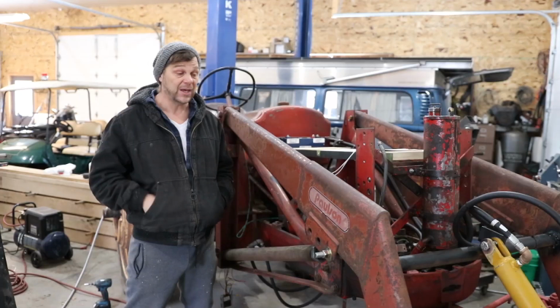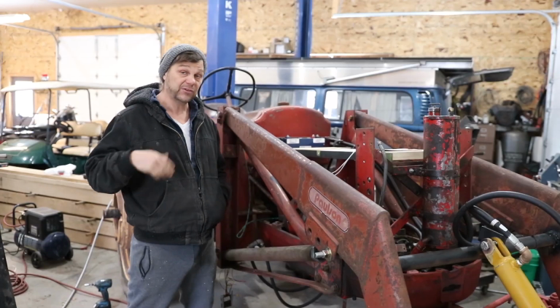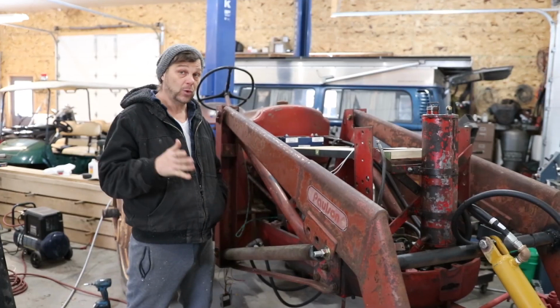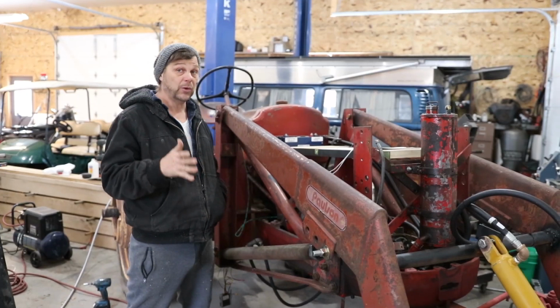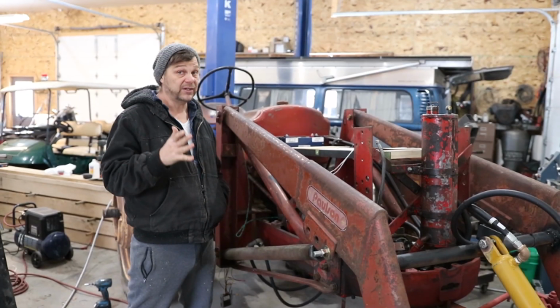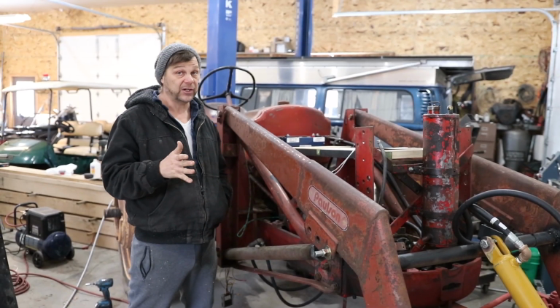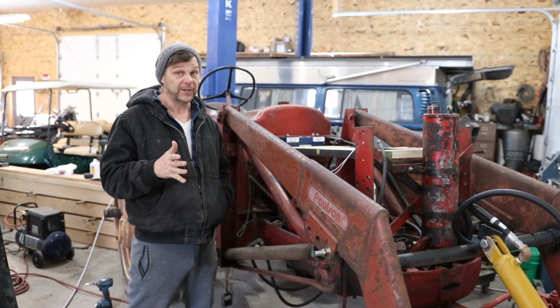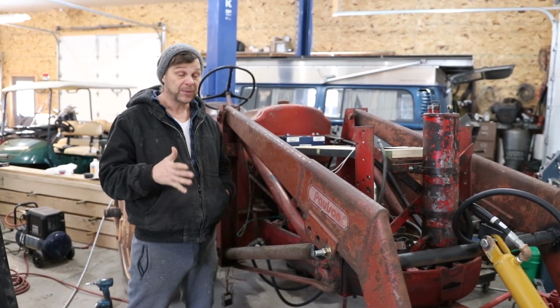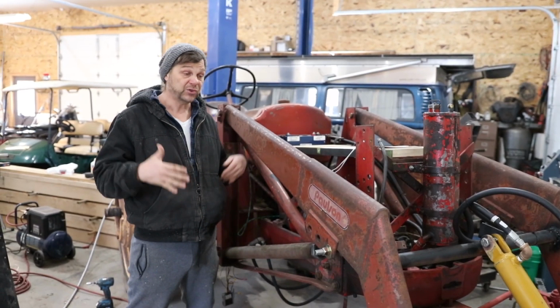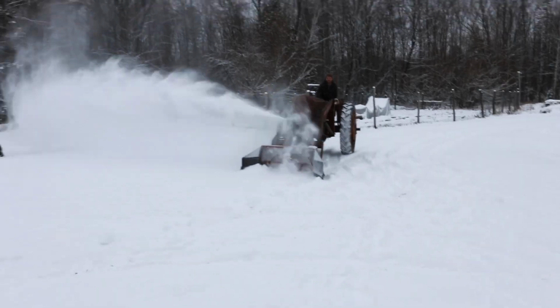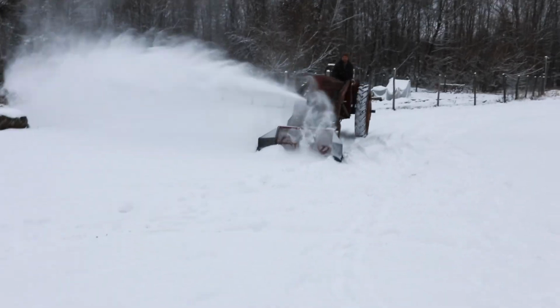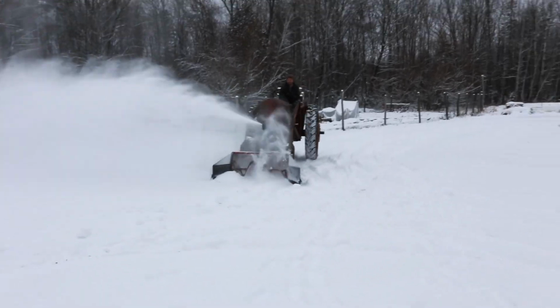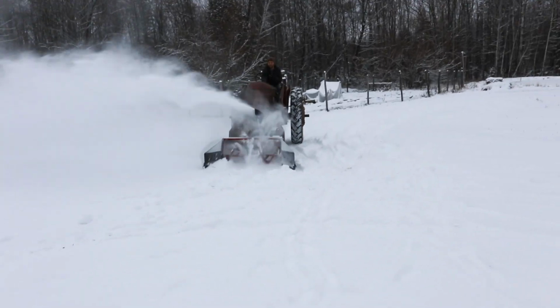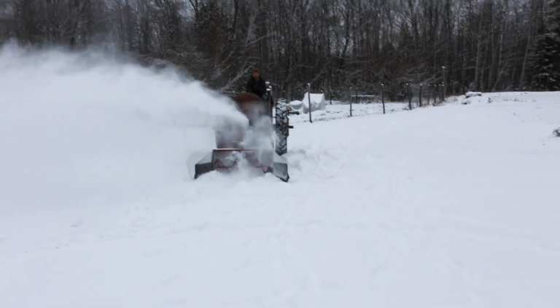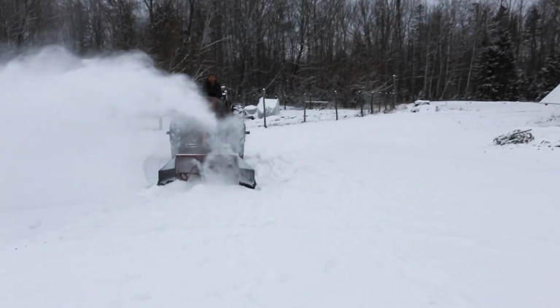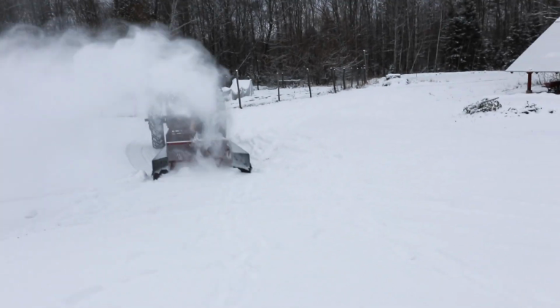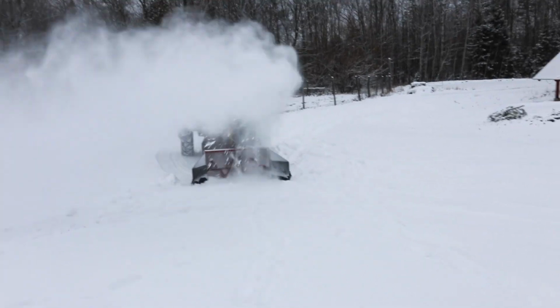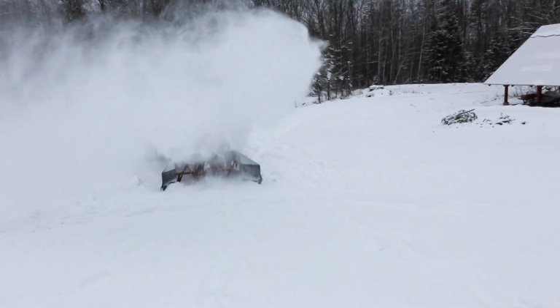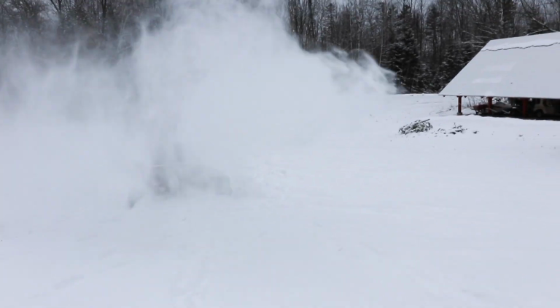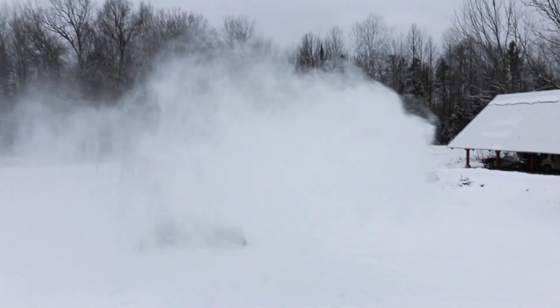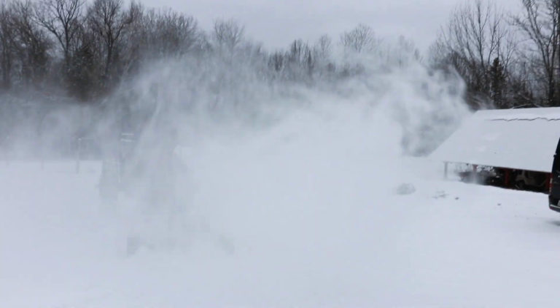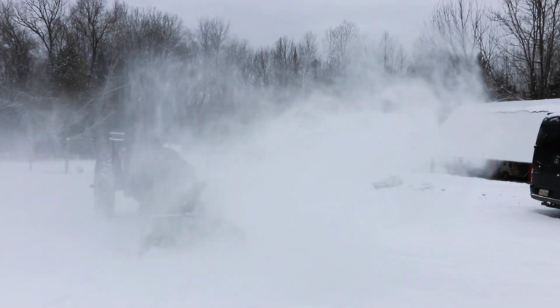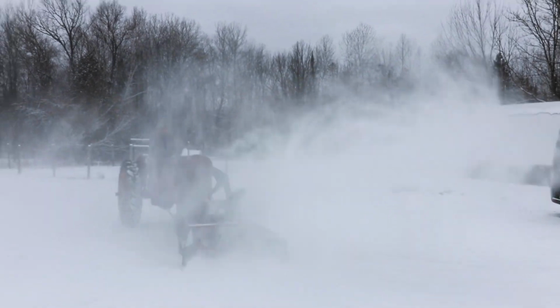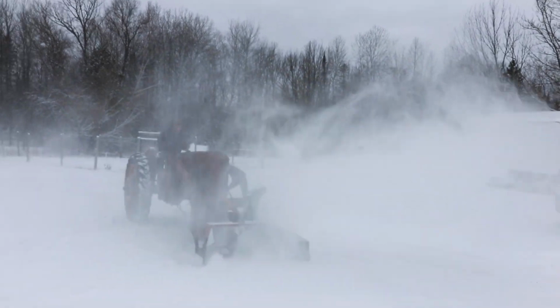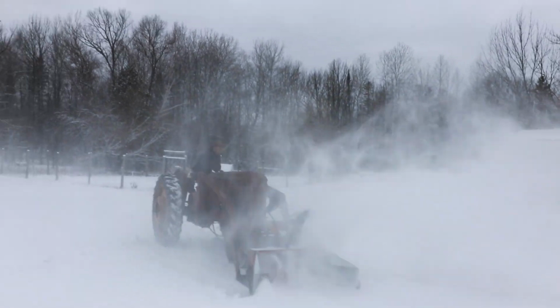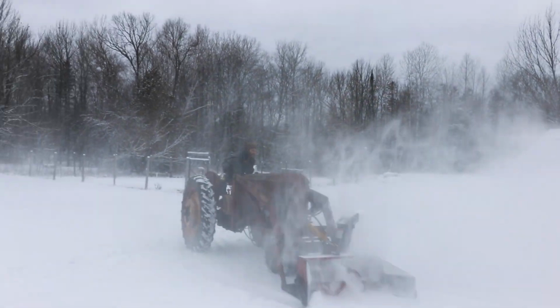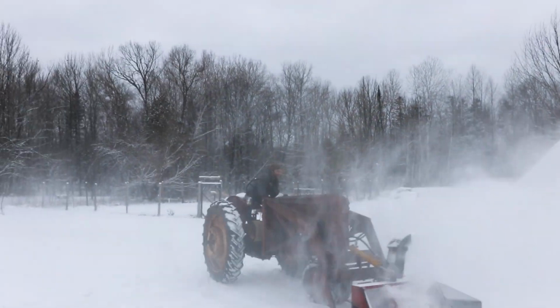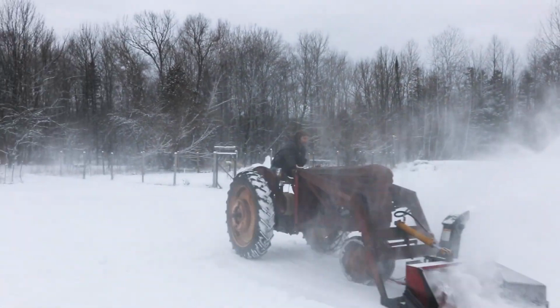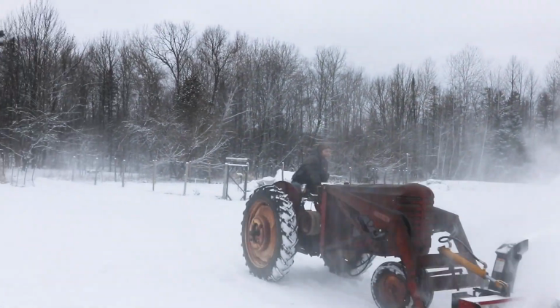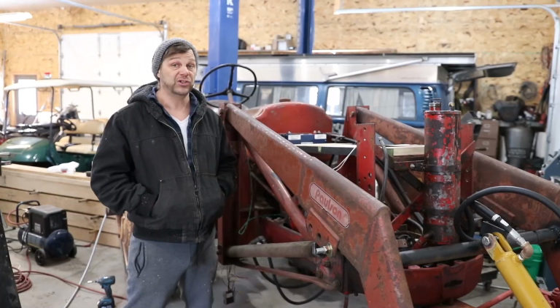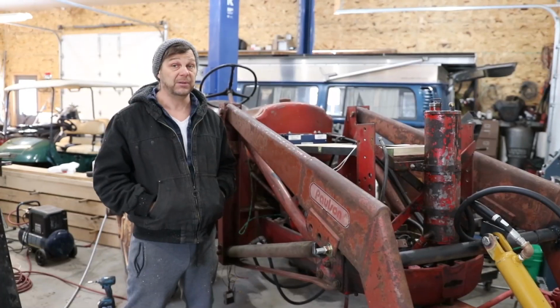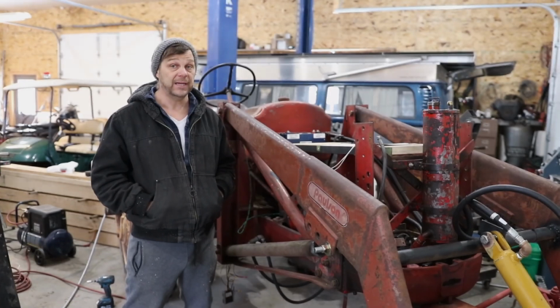We have a snowblower attachment, which also has an electric motor. We'll be powering that. We'll probably just be pushing a blade first.